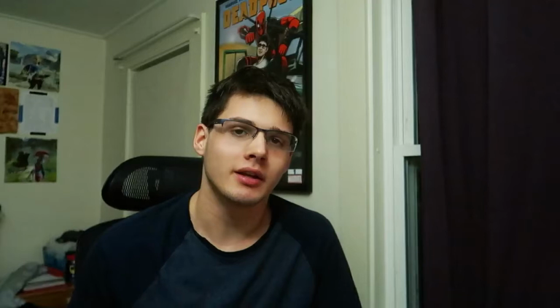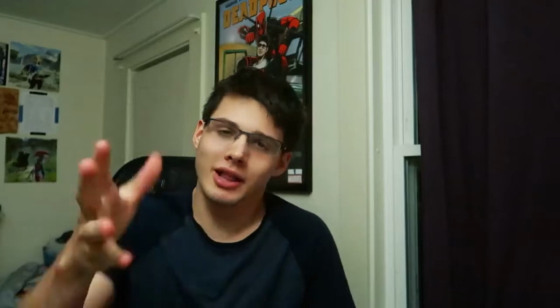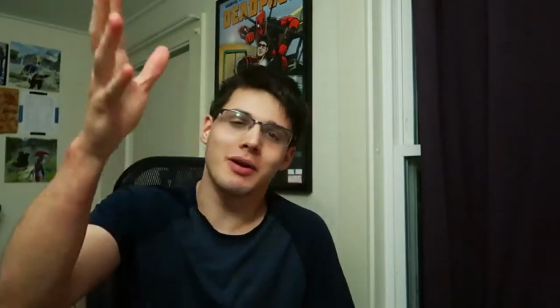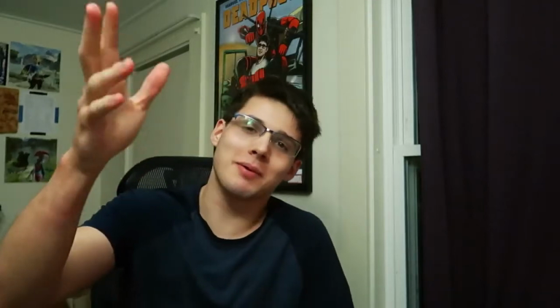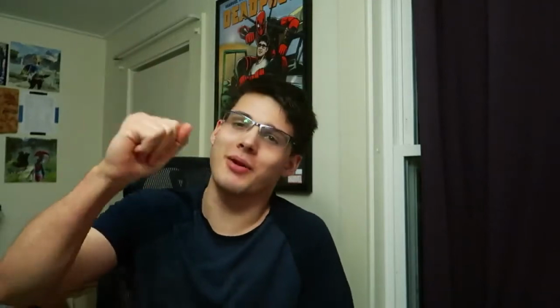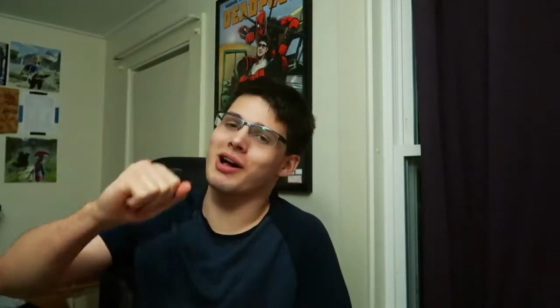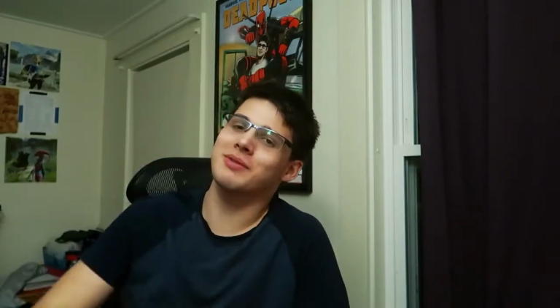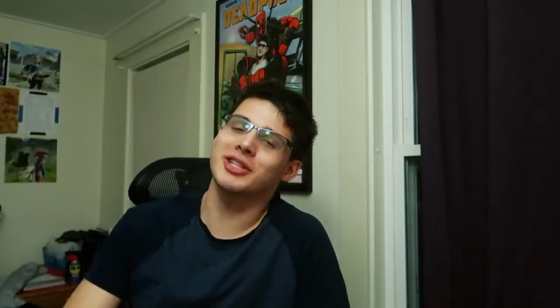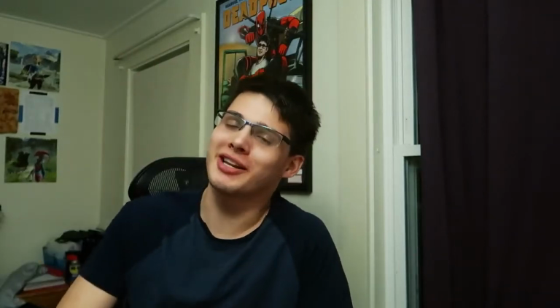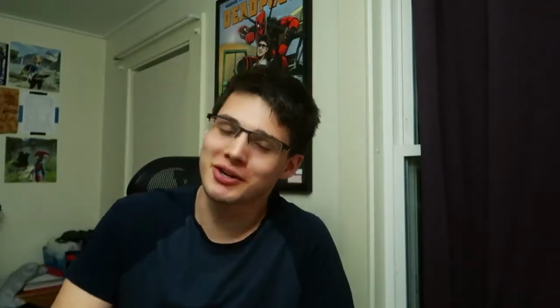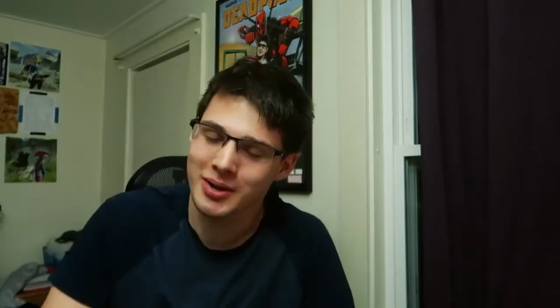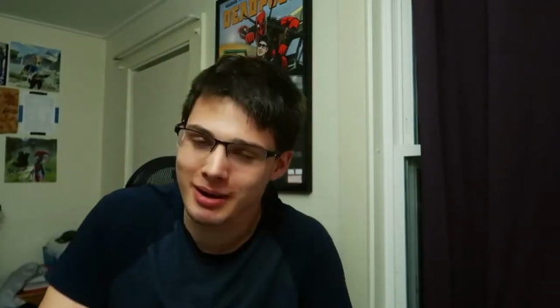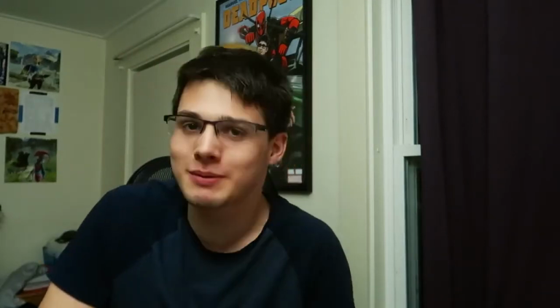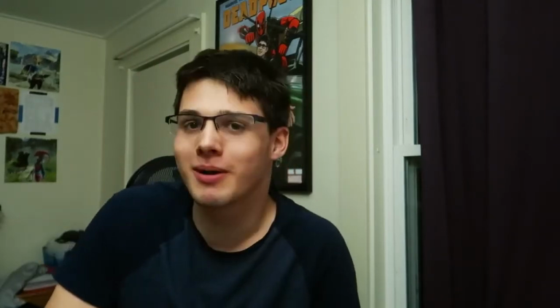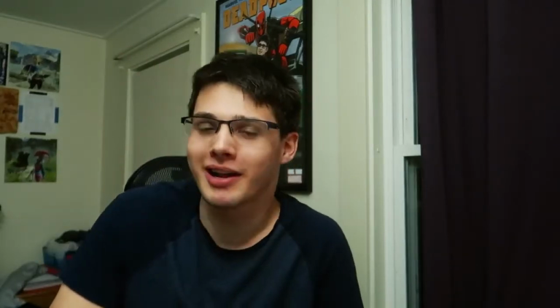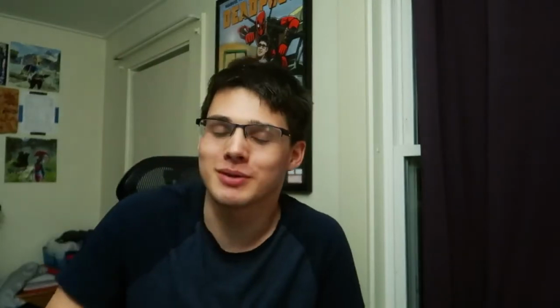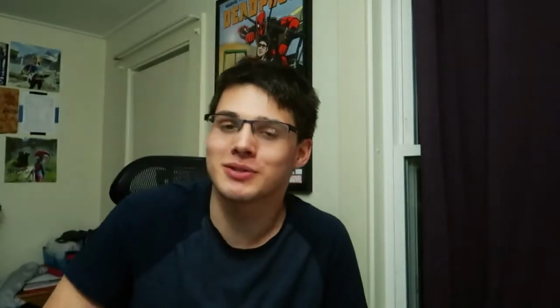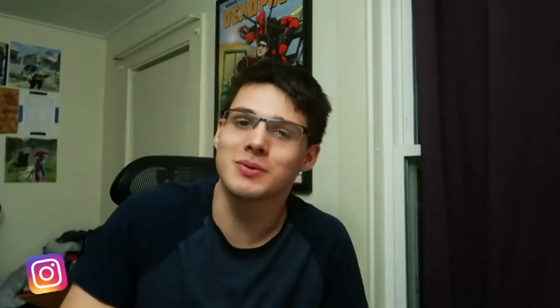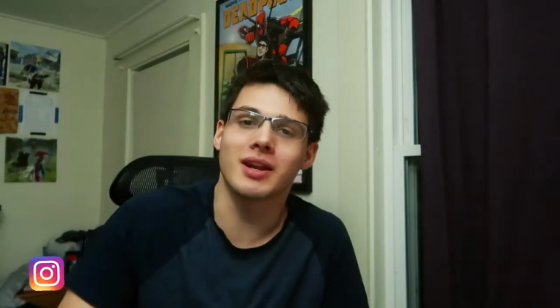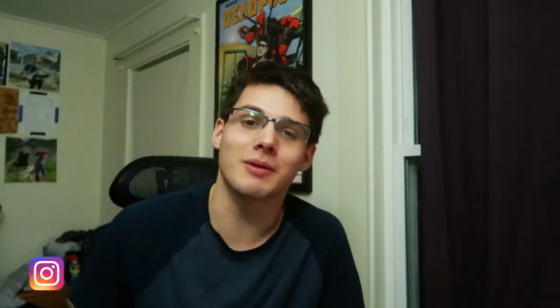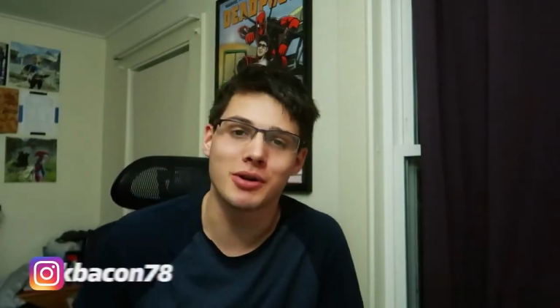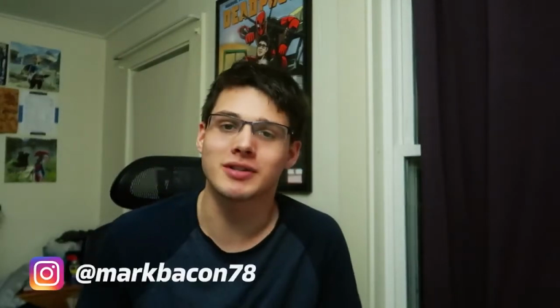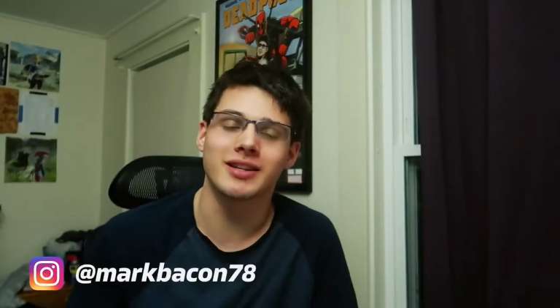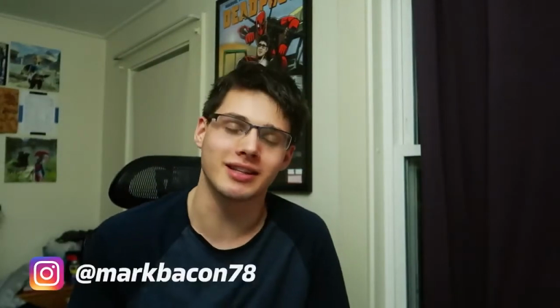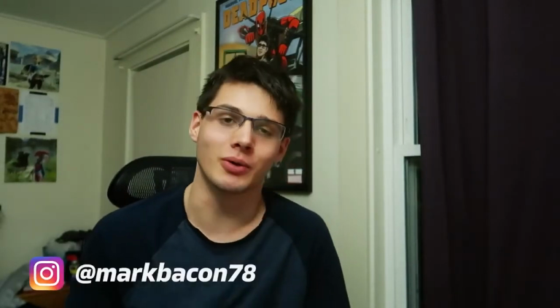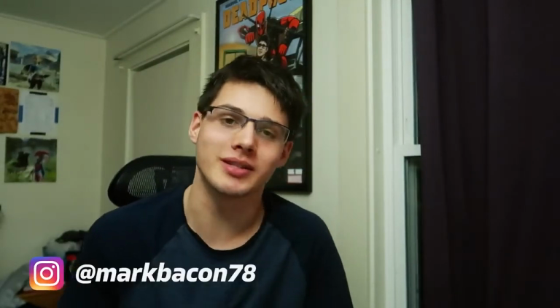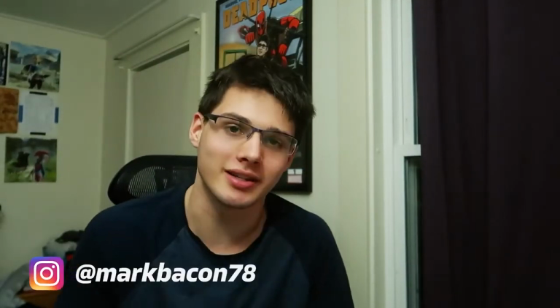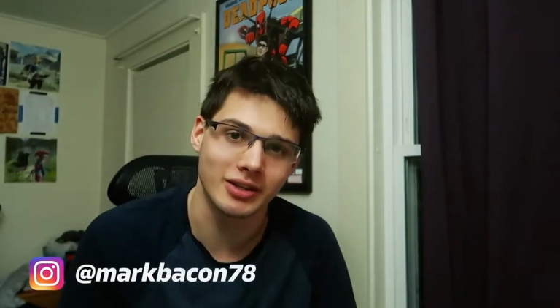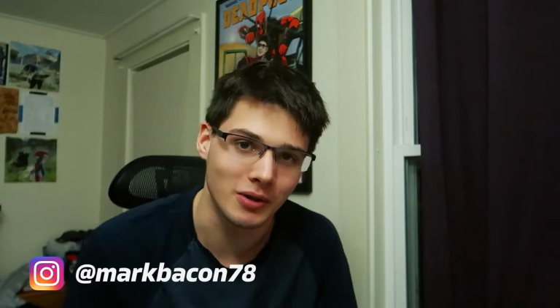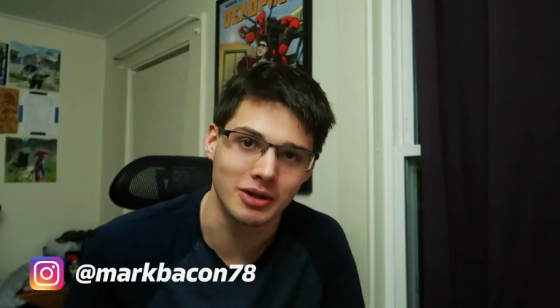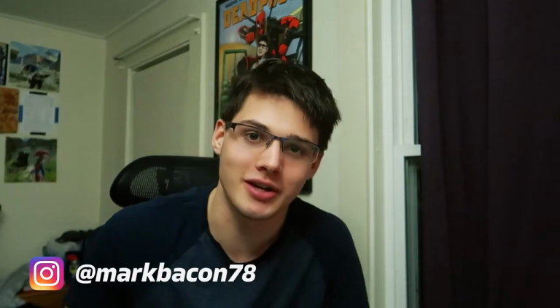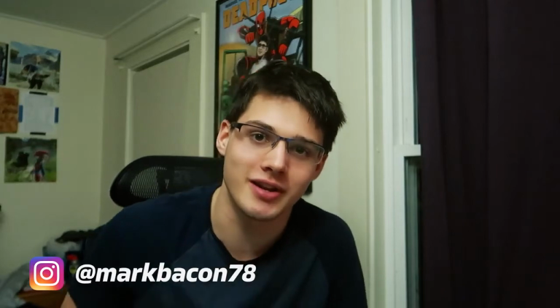Hello everybody and welcome to the channel. If you're new here, my name is Mark and I'm a student studying computer science and linguistics at New York University.